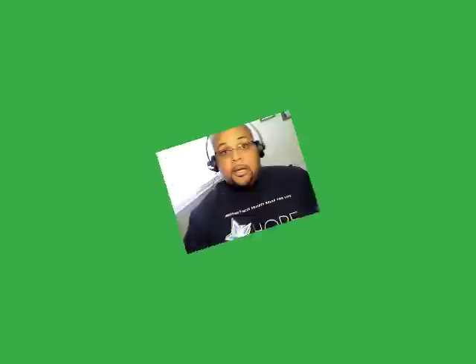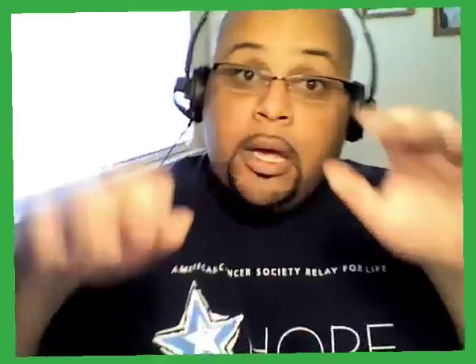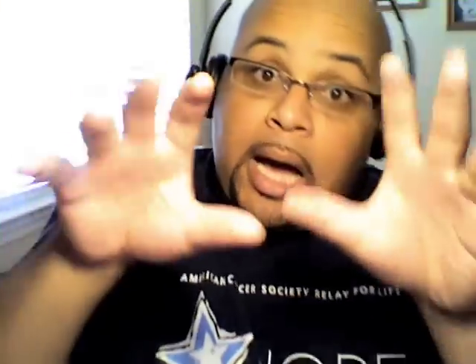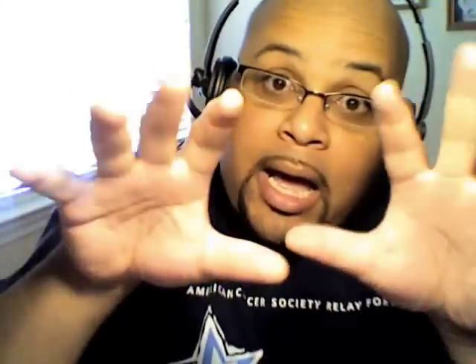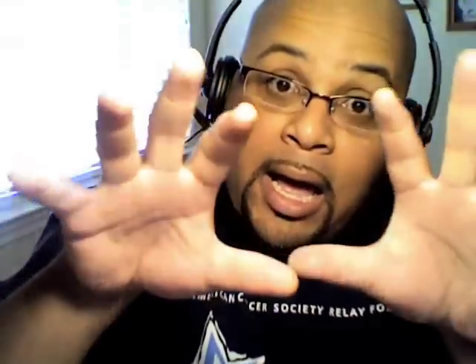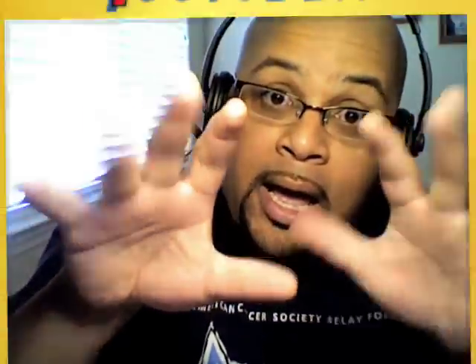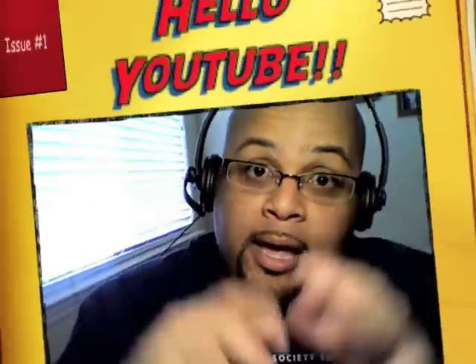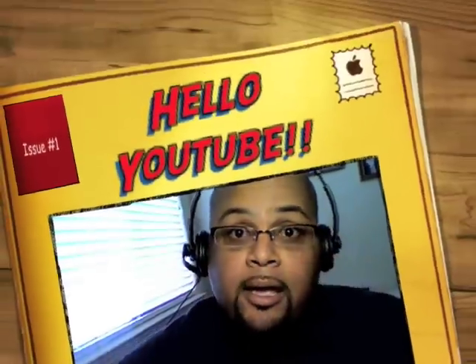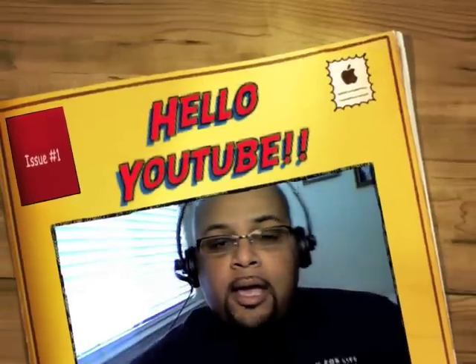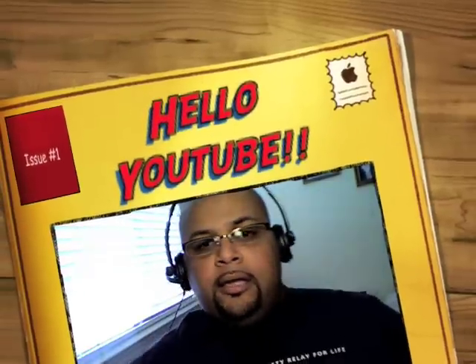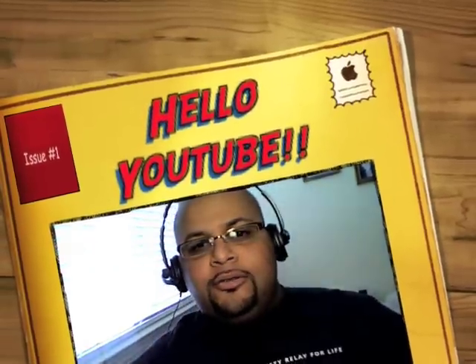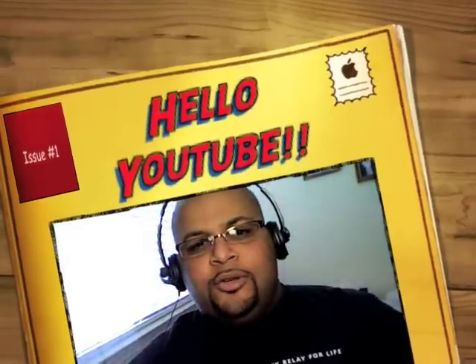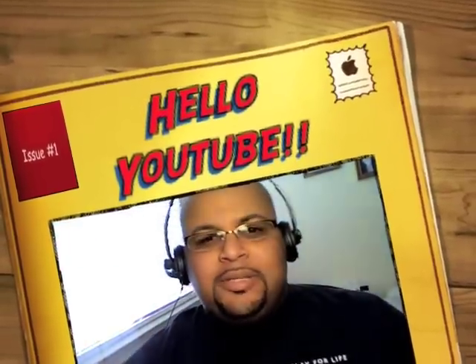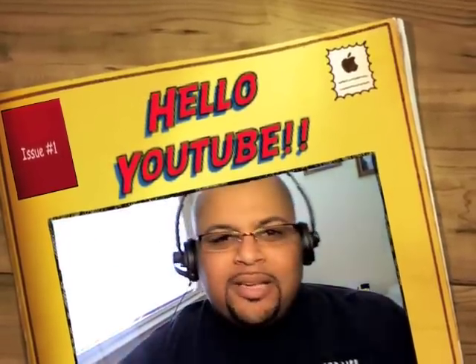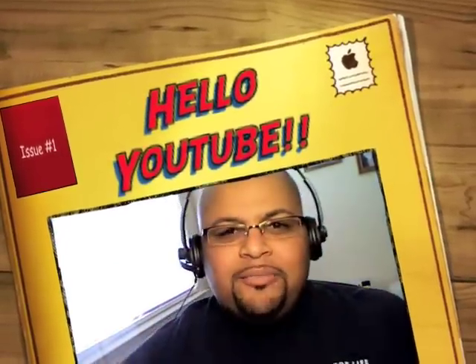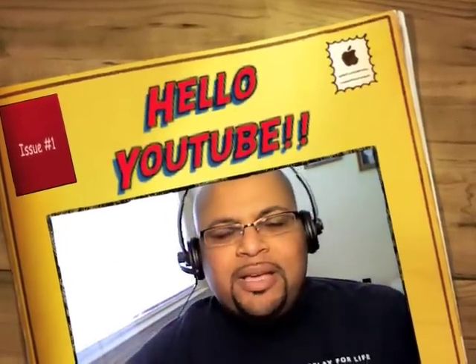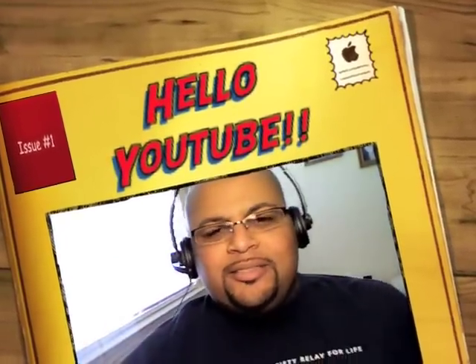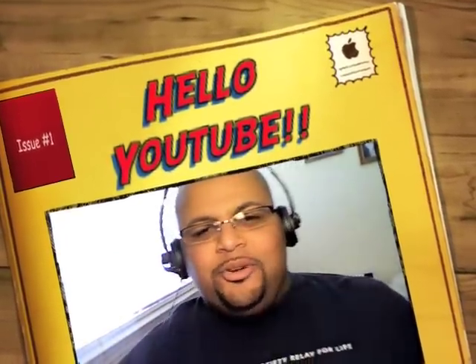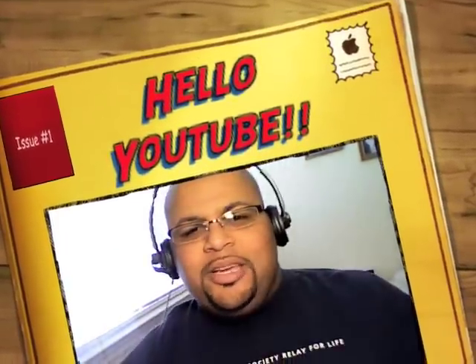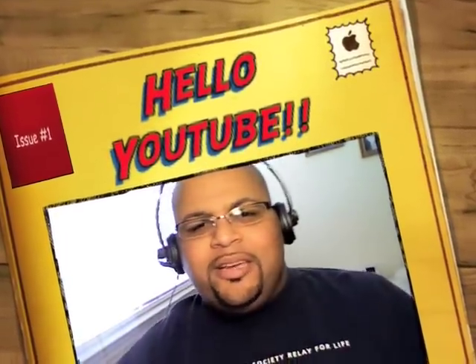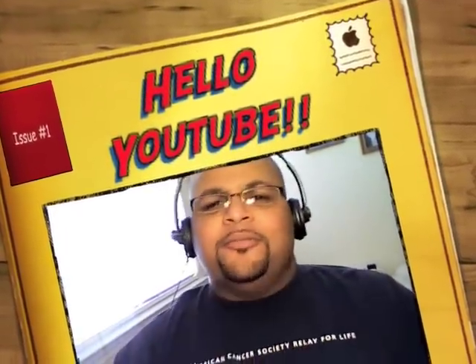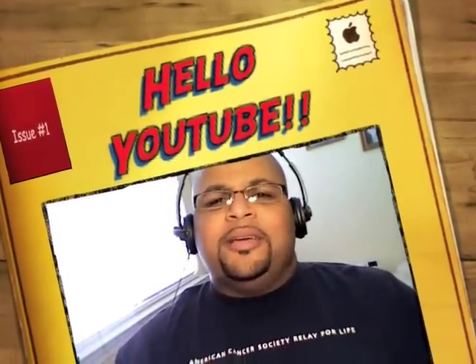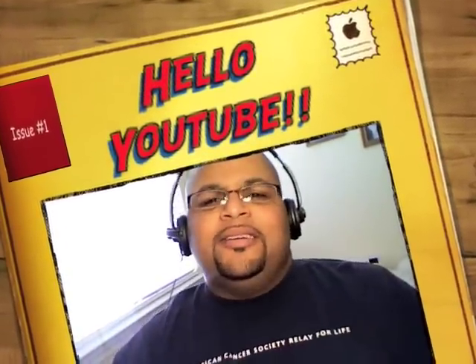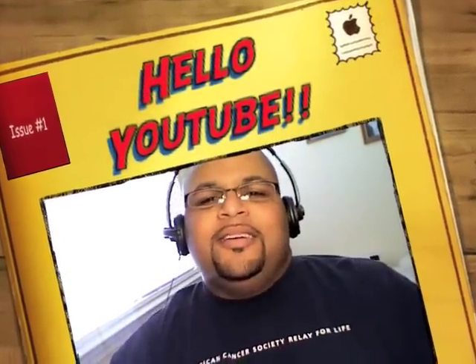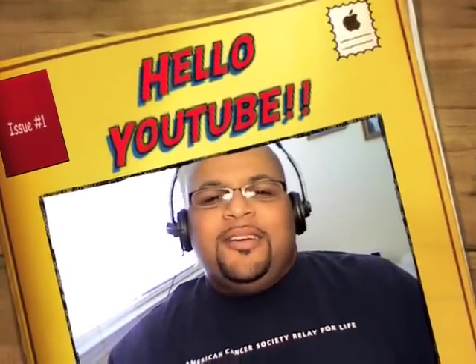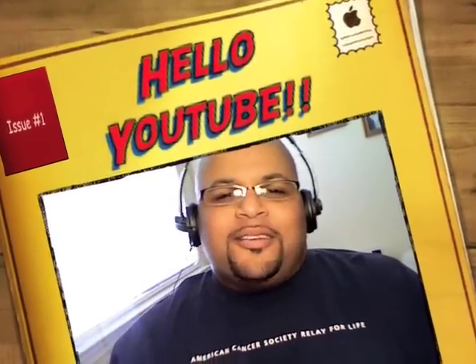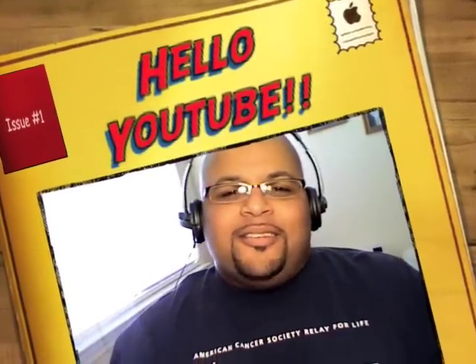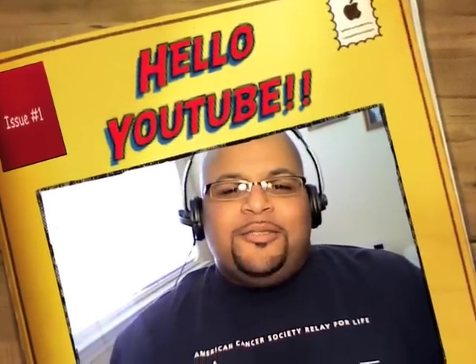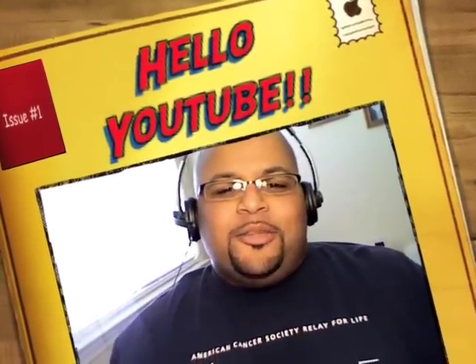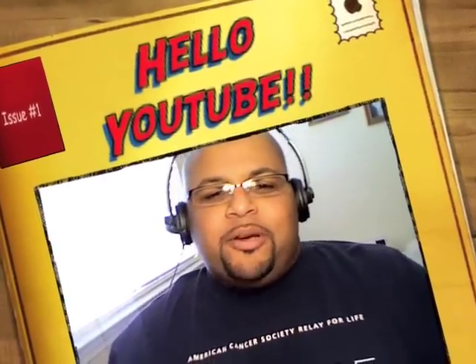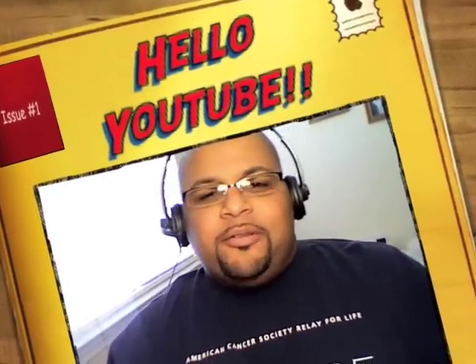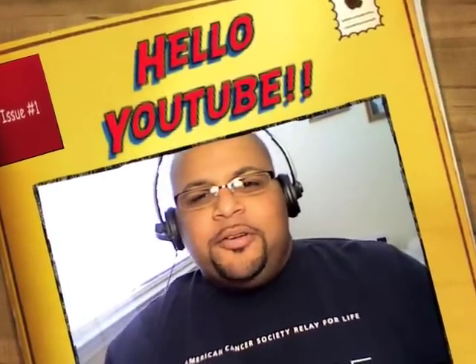Hi, hey YouTube, what's up man, it's Joe D here man, gonna do another beer review.